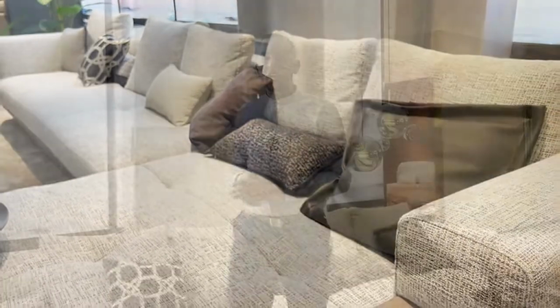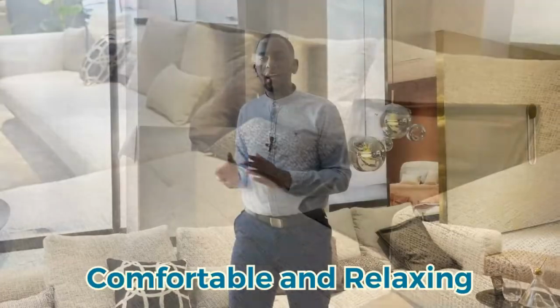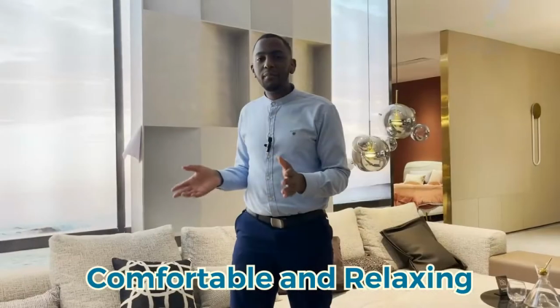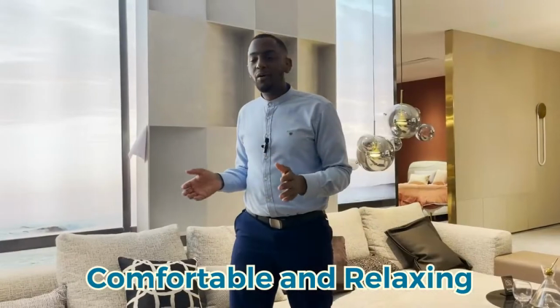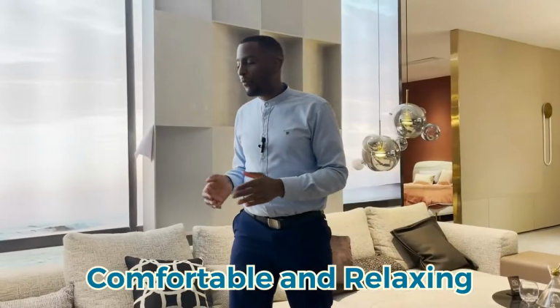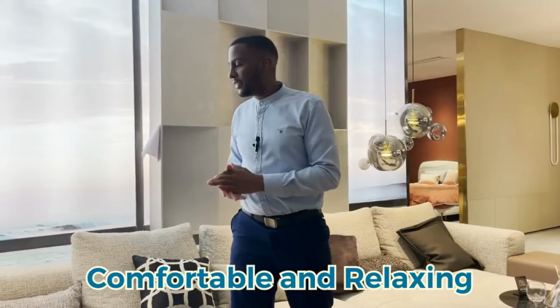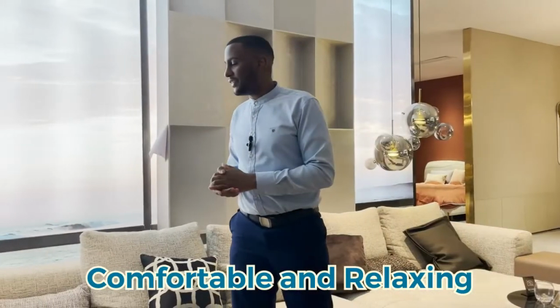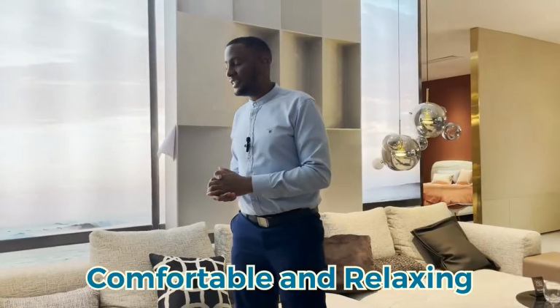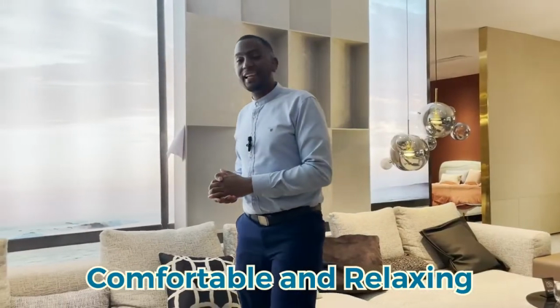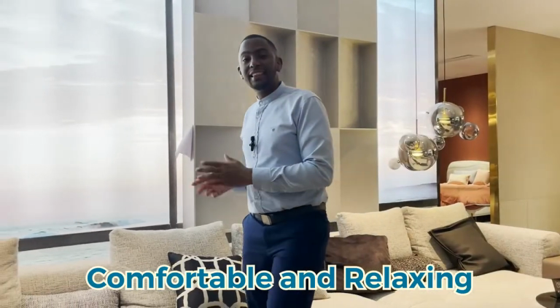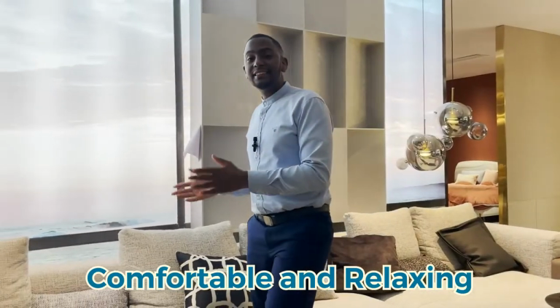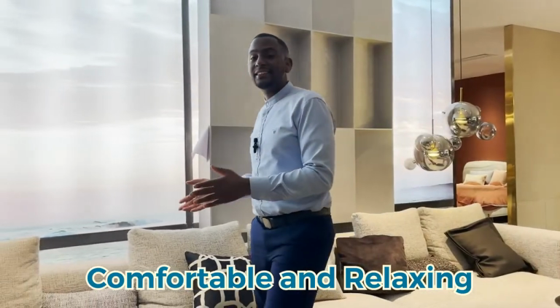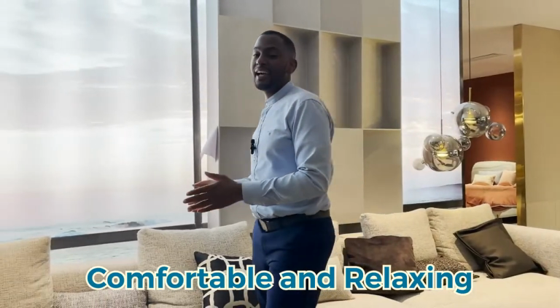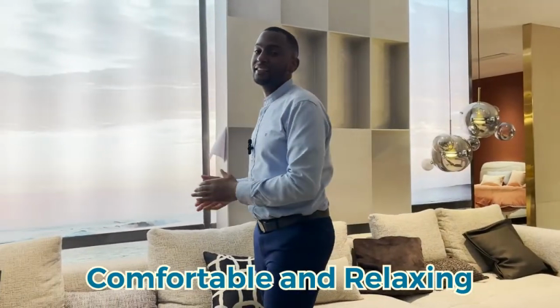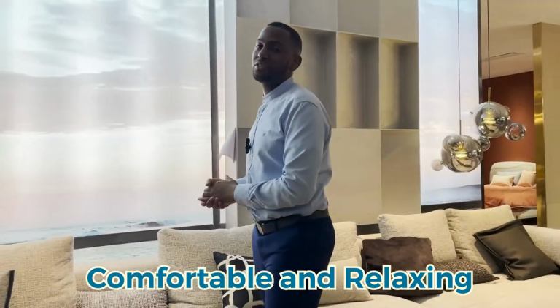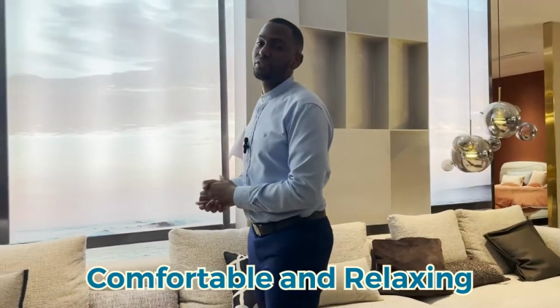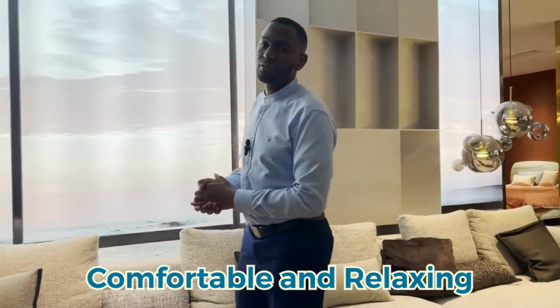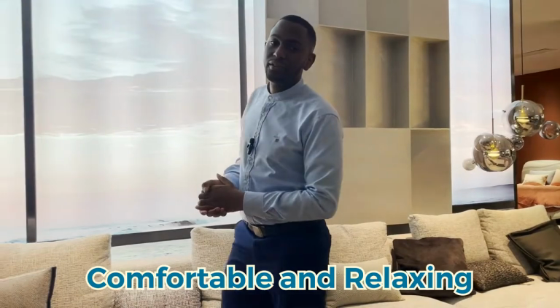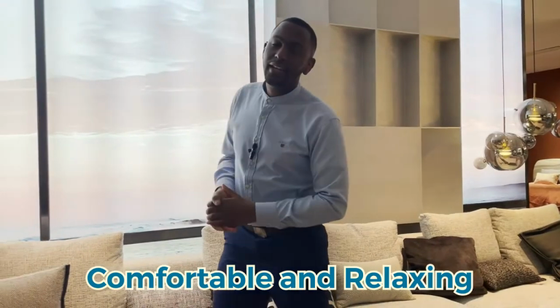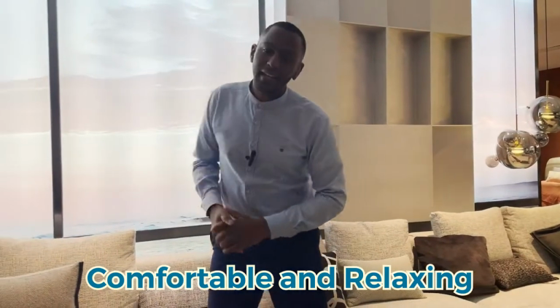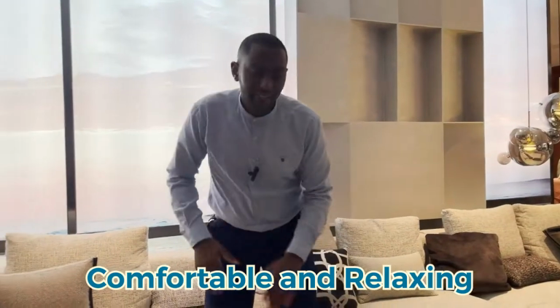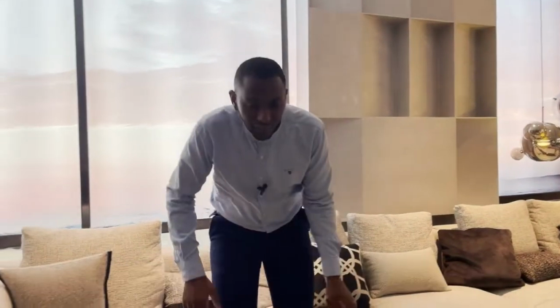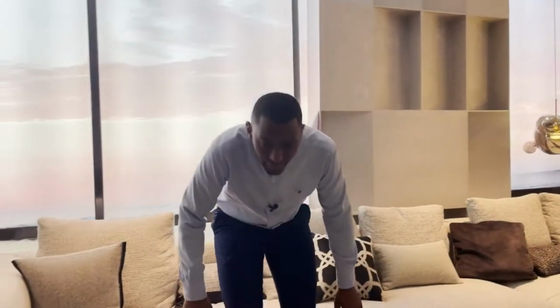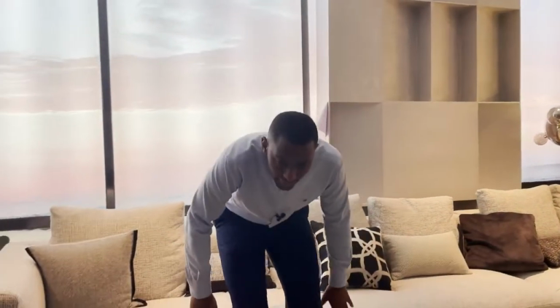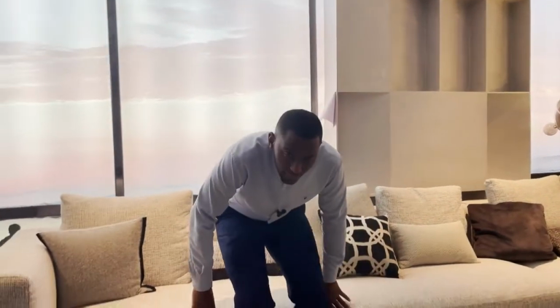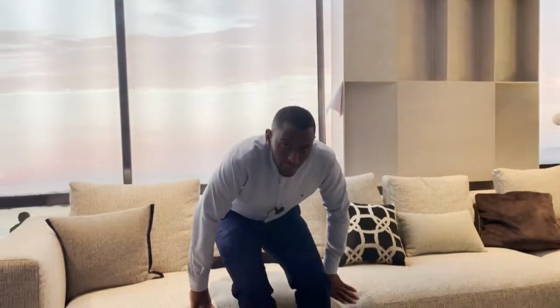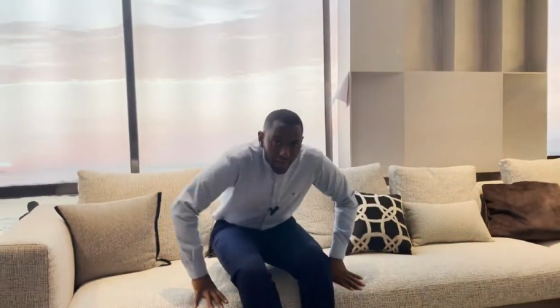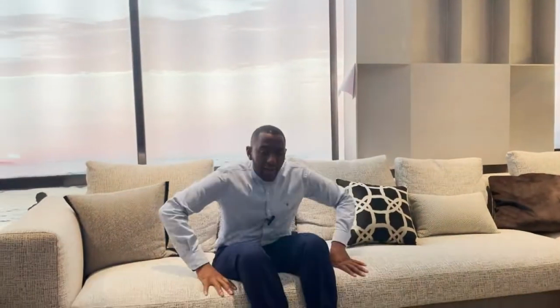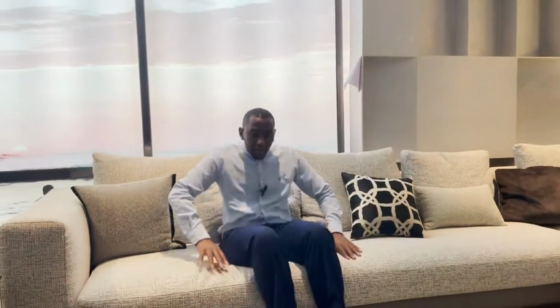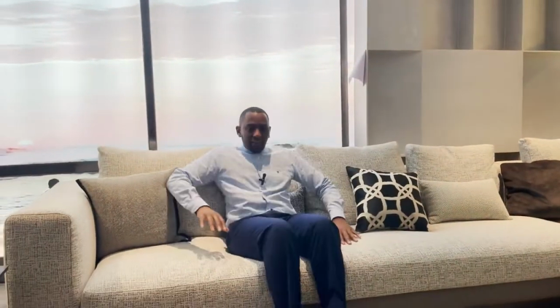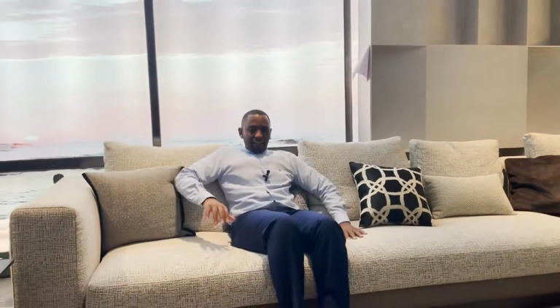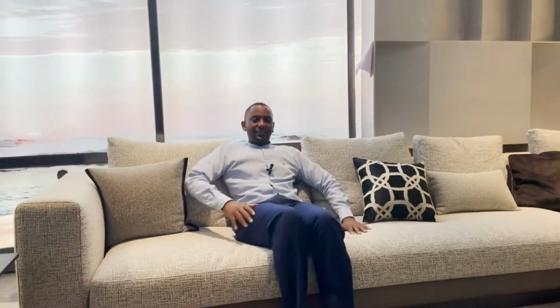Coming back home with fatigue, this is the answer to your solution — it's very comfortable and relaxing.